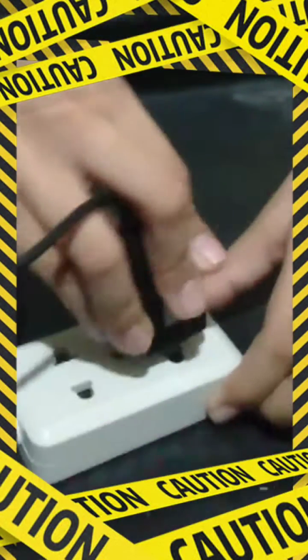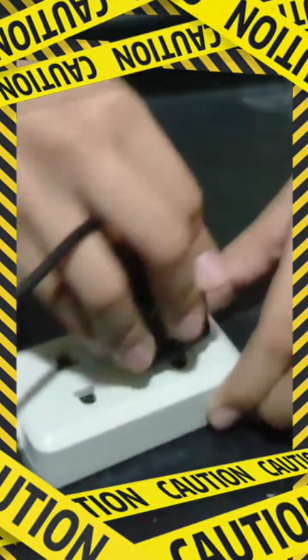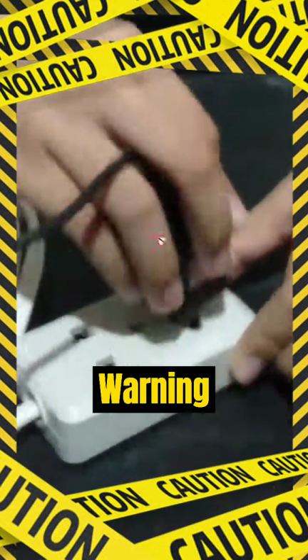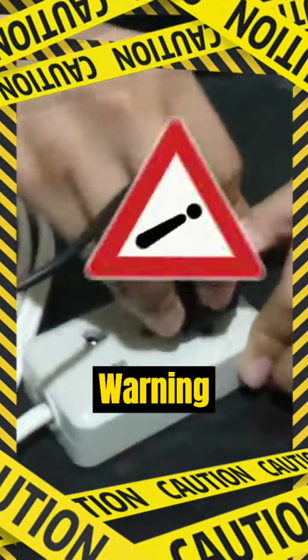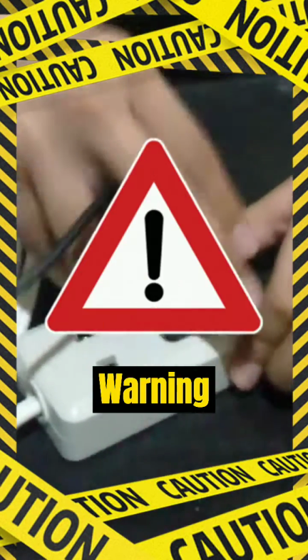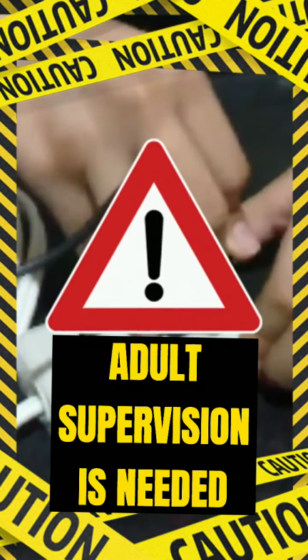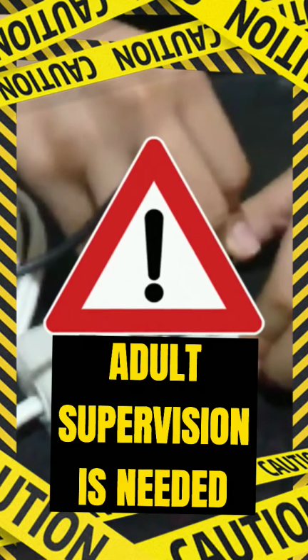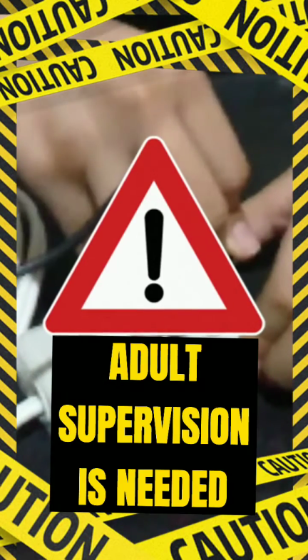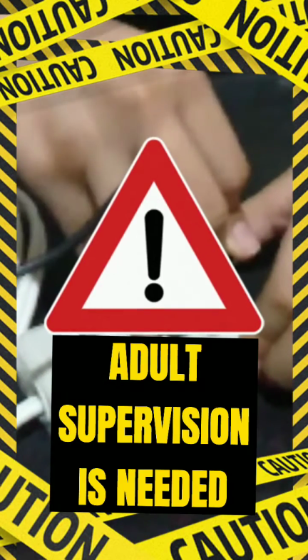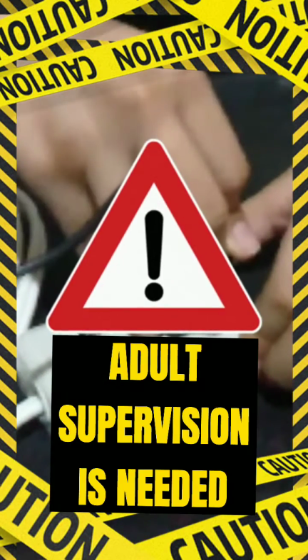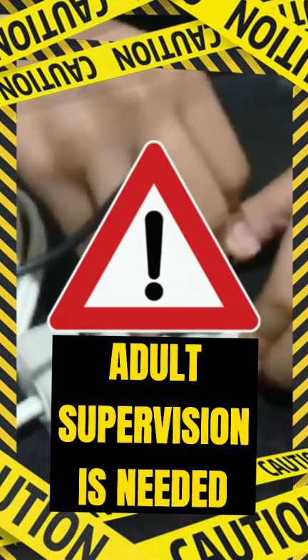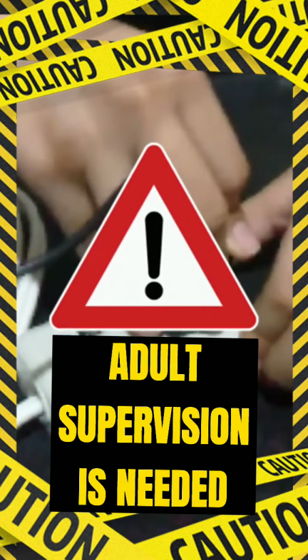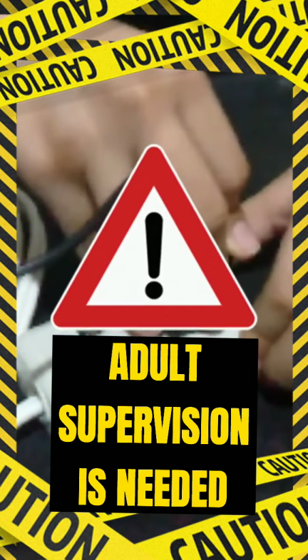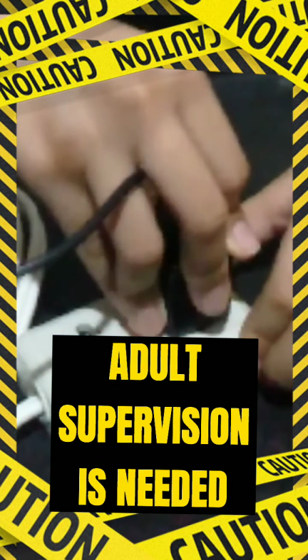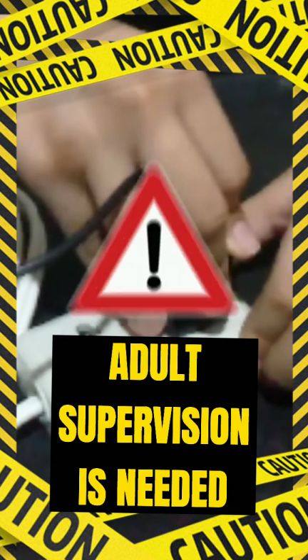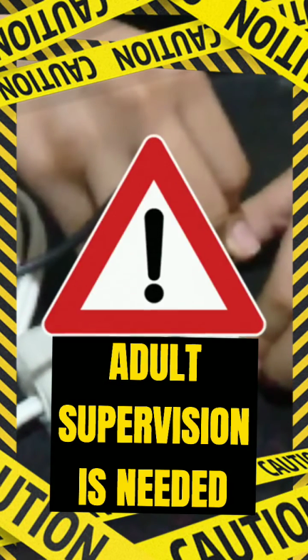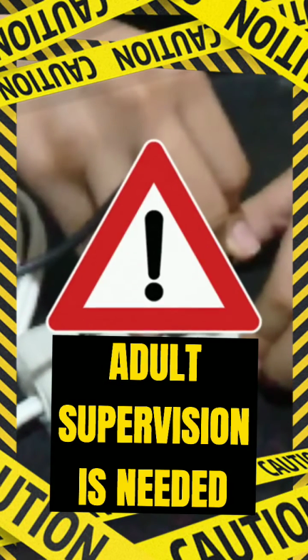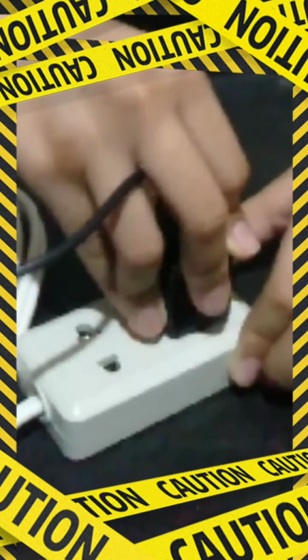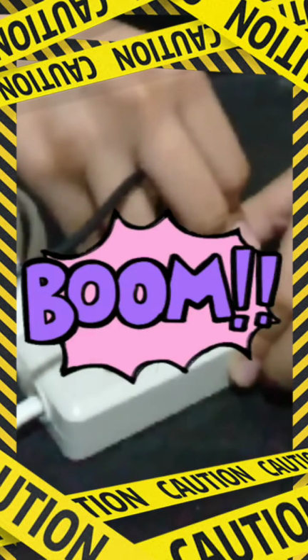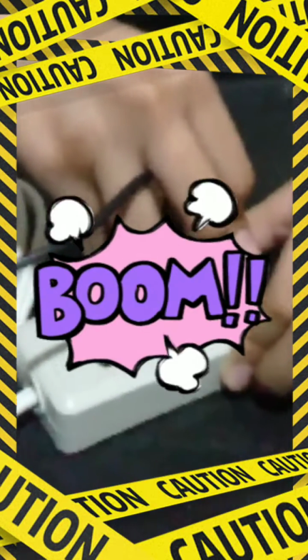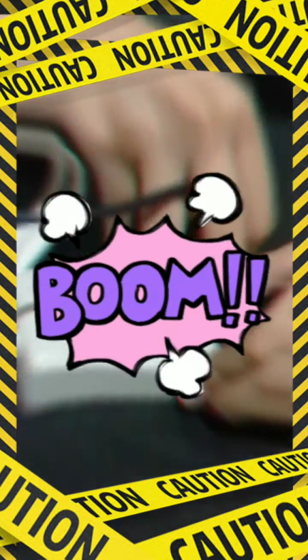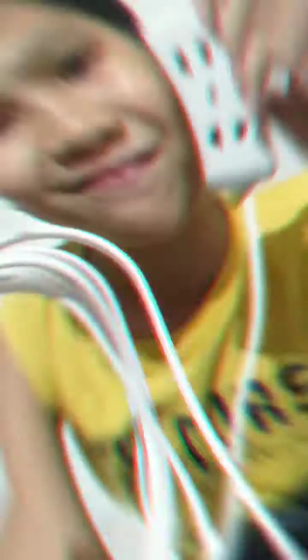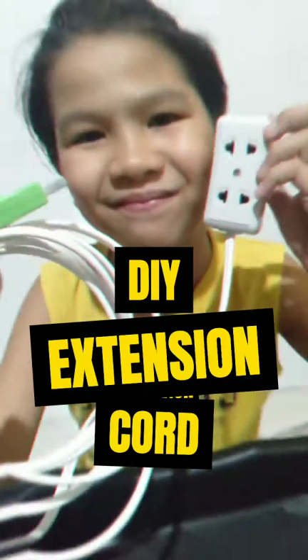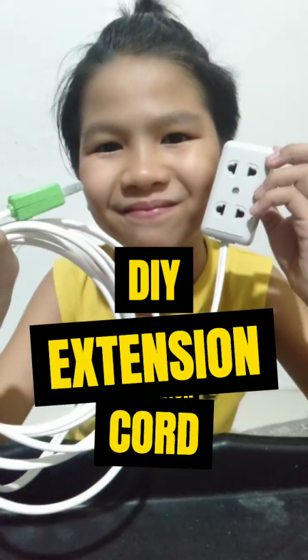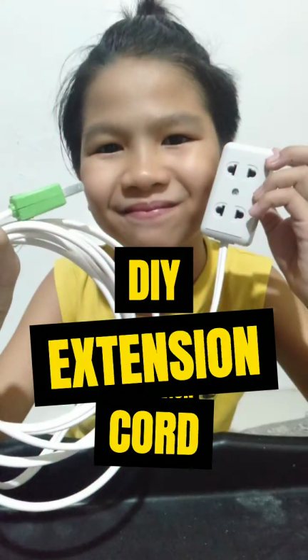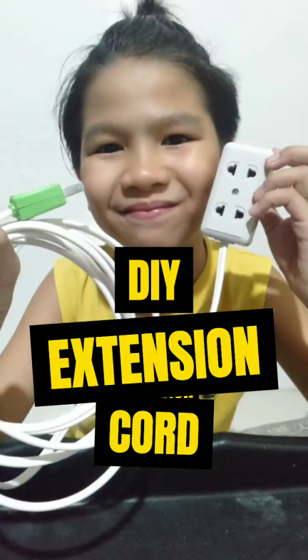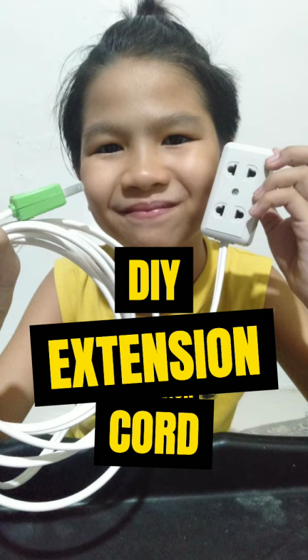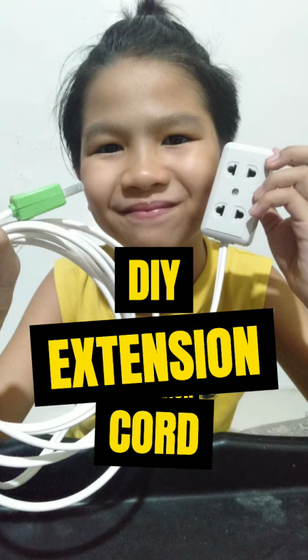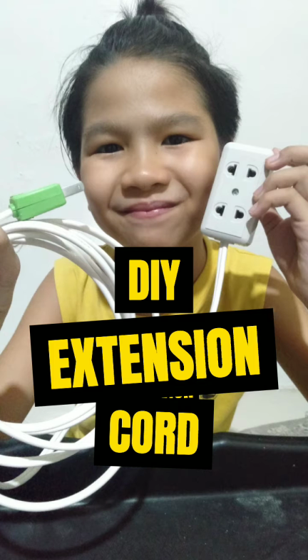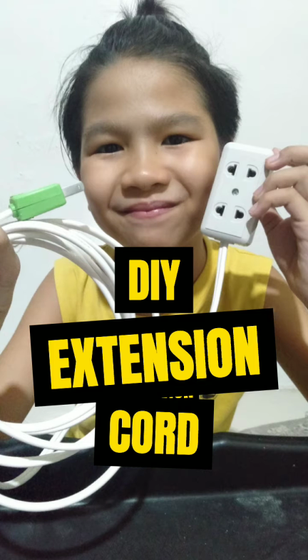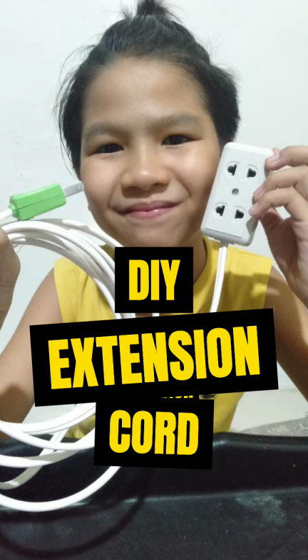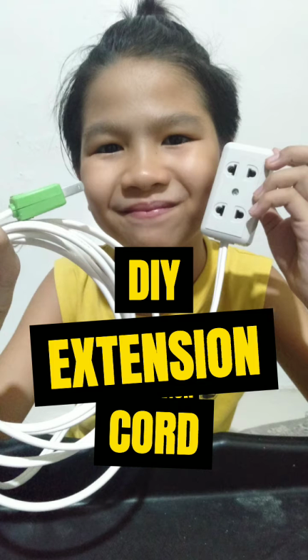Warning! Adult supervision as needed. DIY Extension Cord.